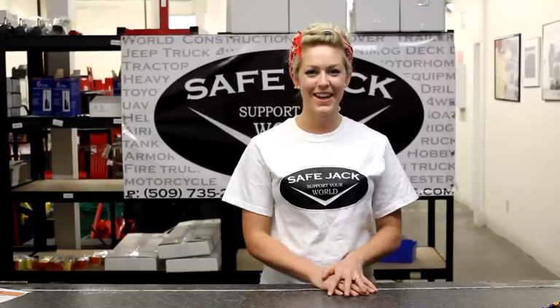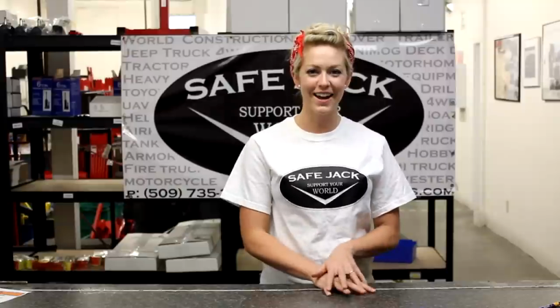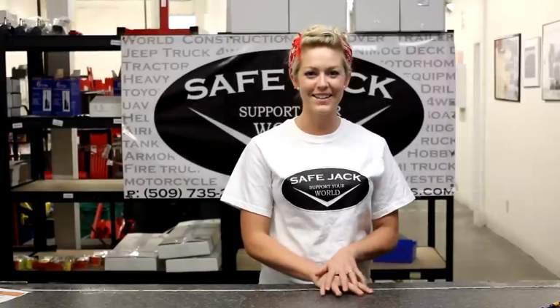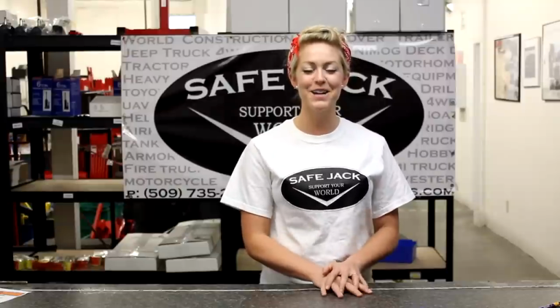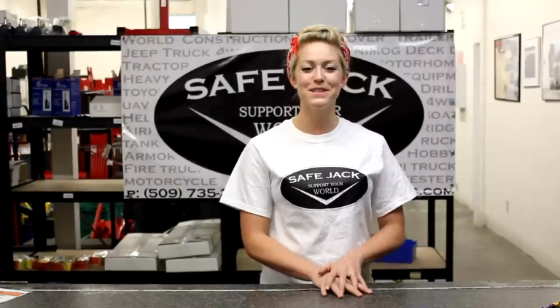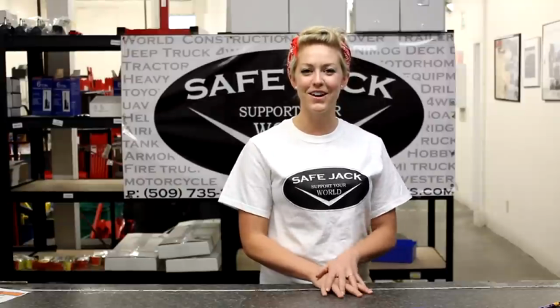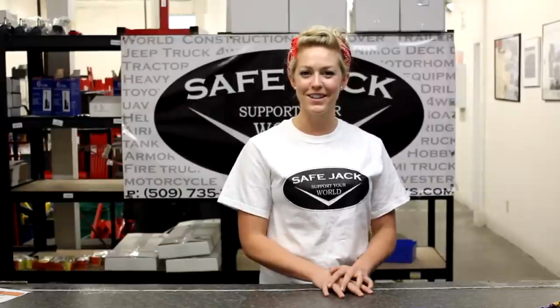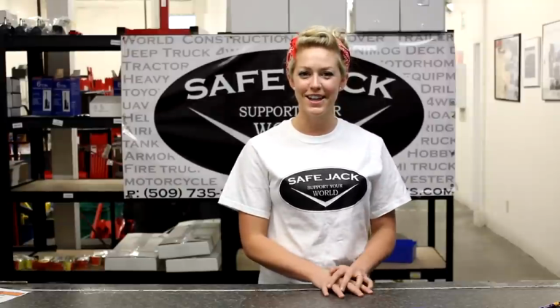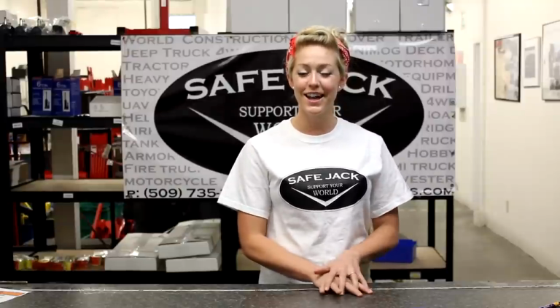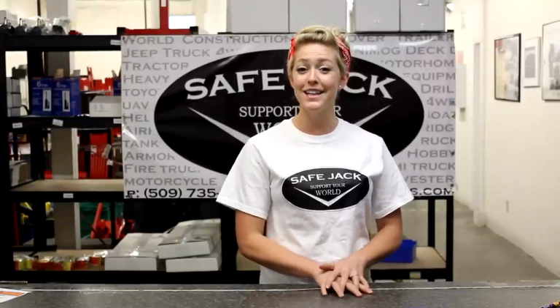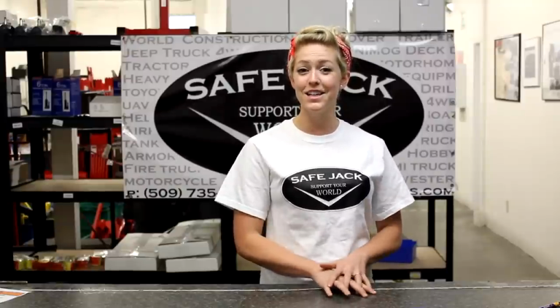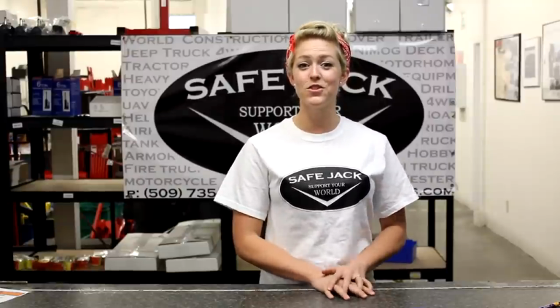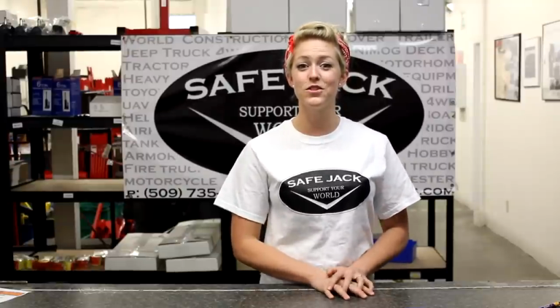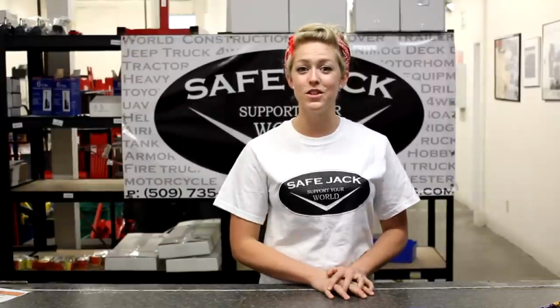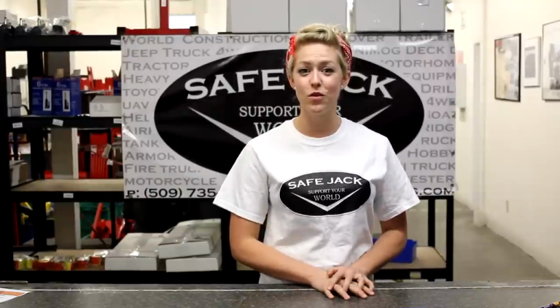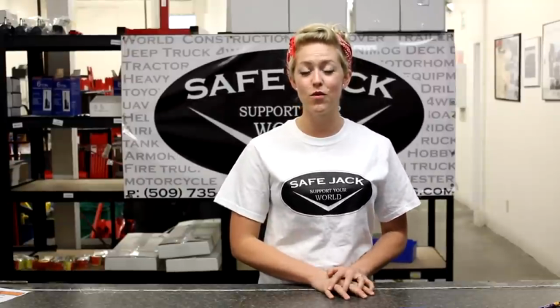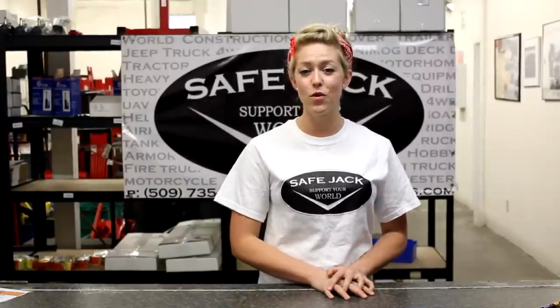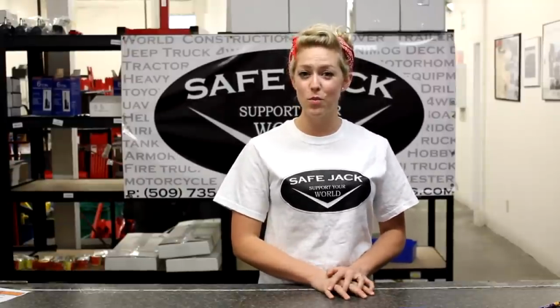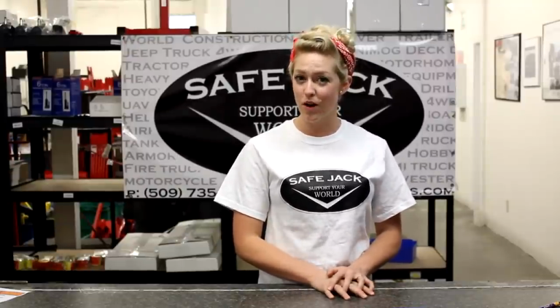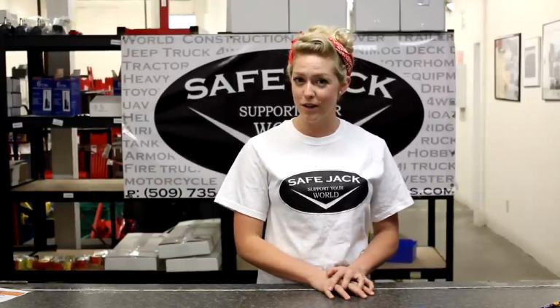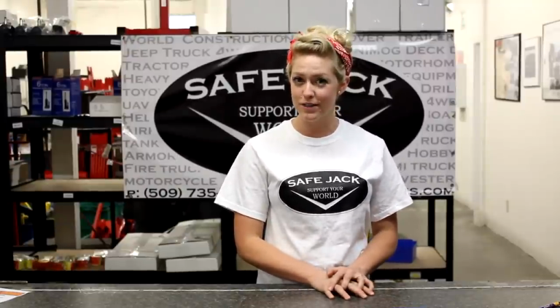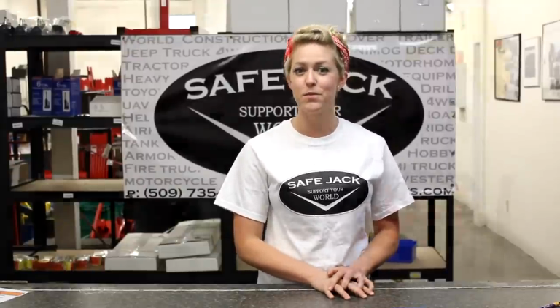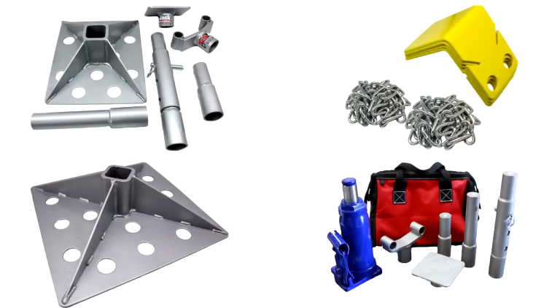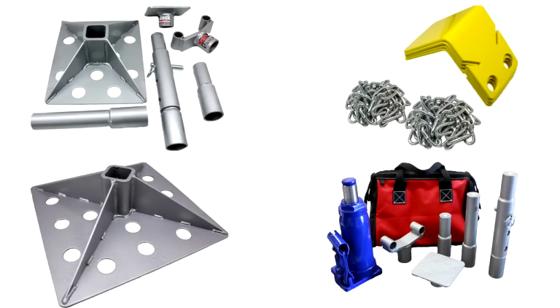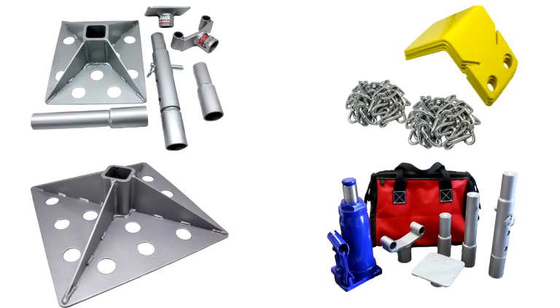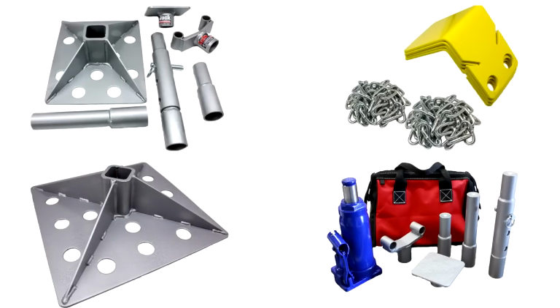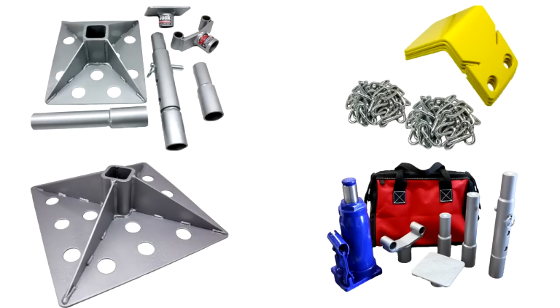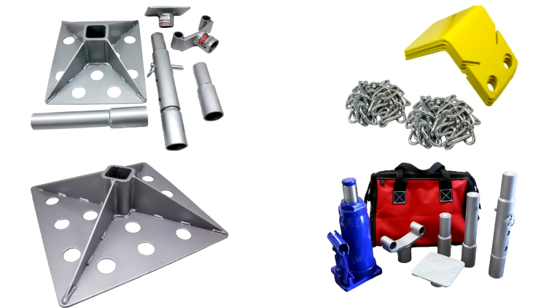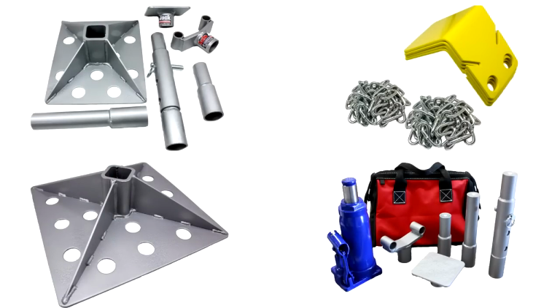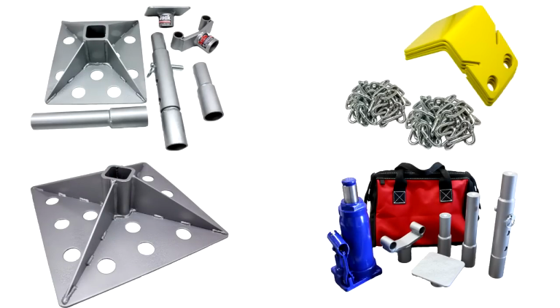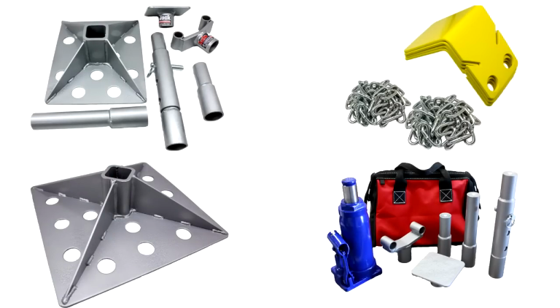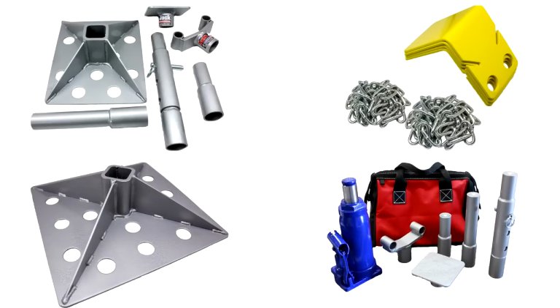Hi, I'm Sarah, and I get to introduce to you four new products from SafeJack. I'm going to show you the items here.